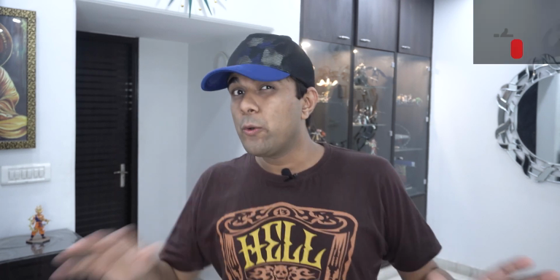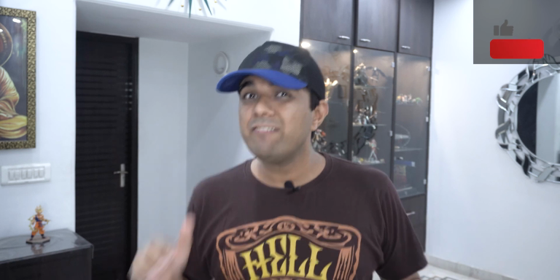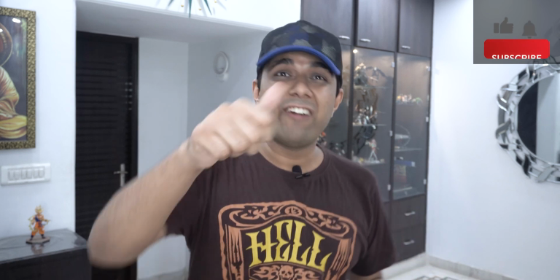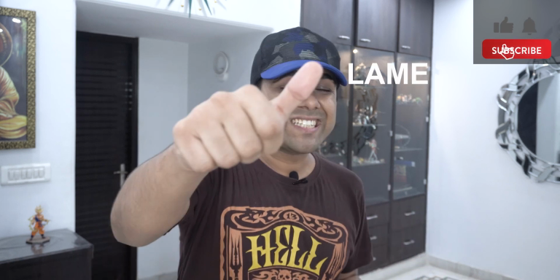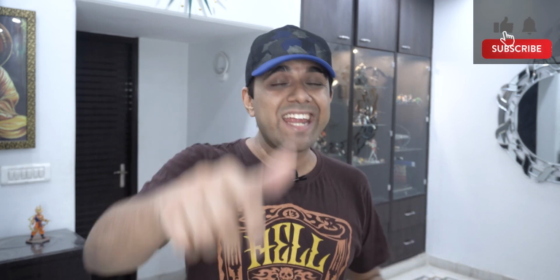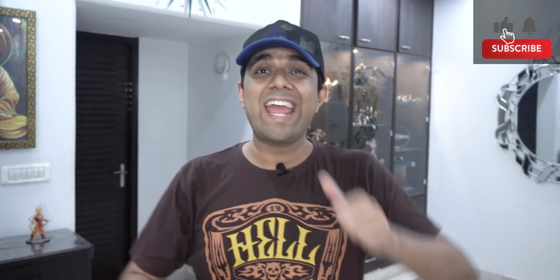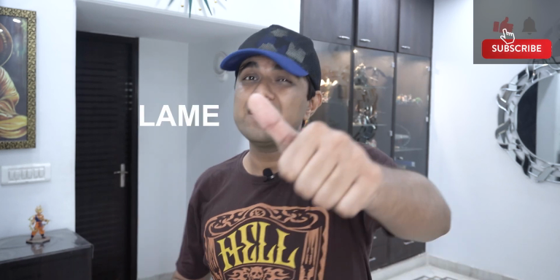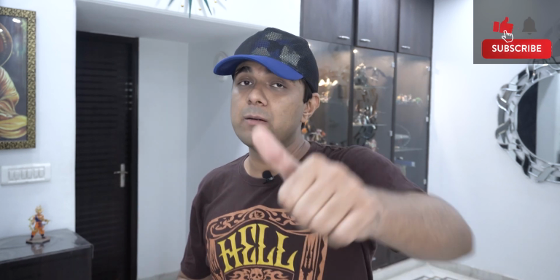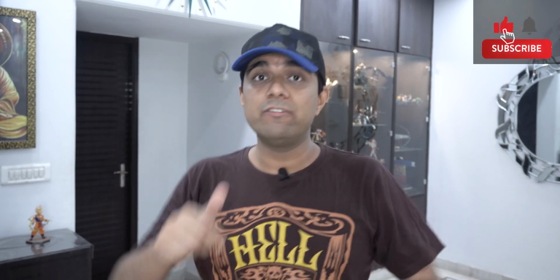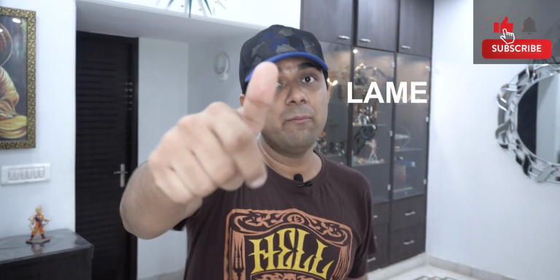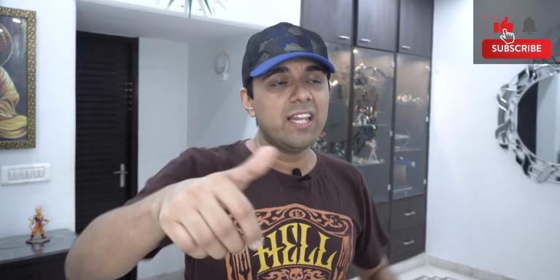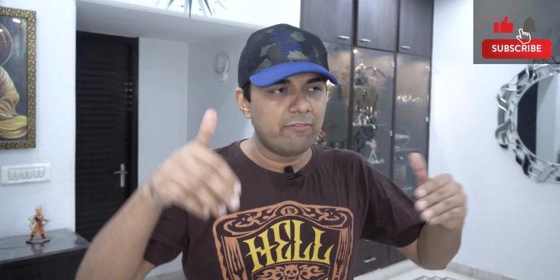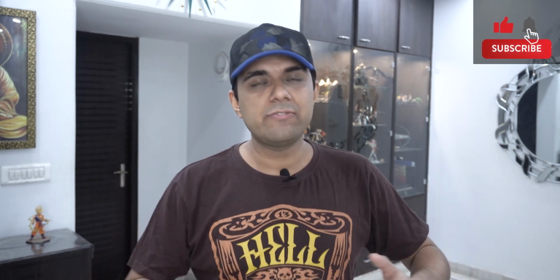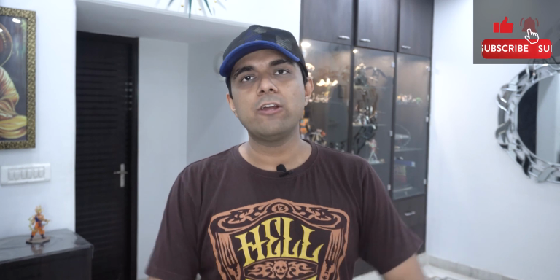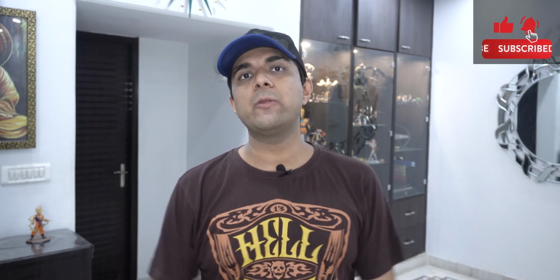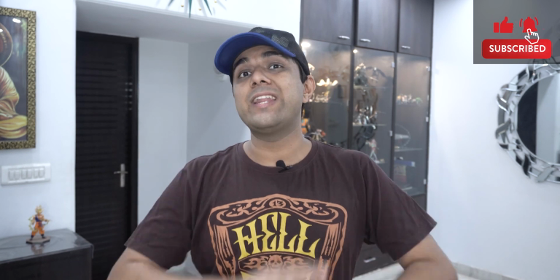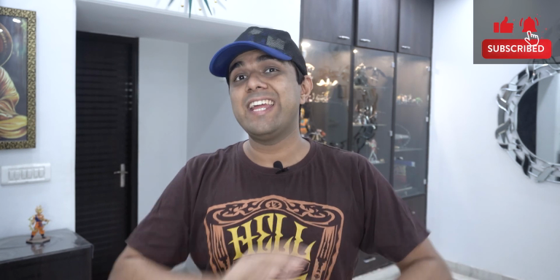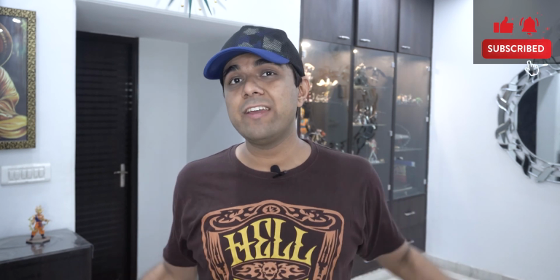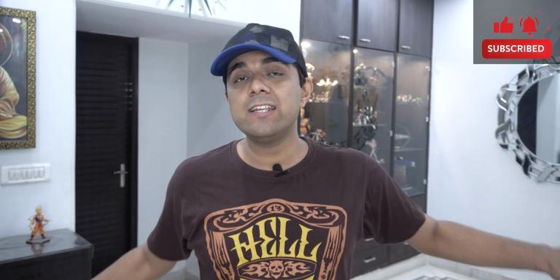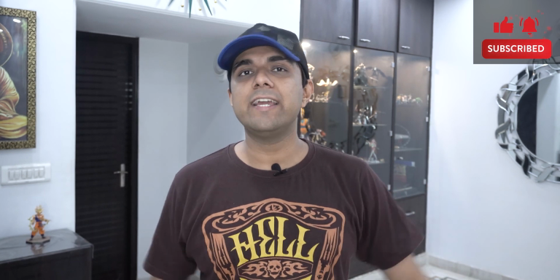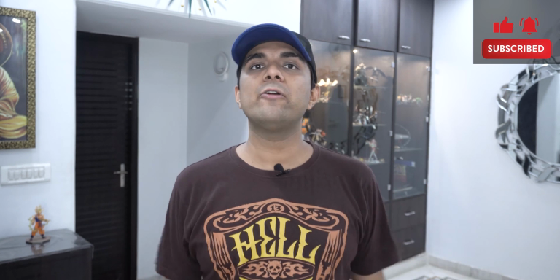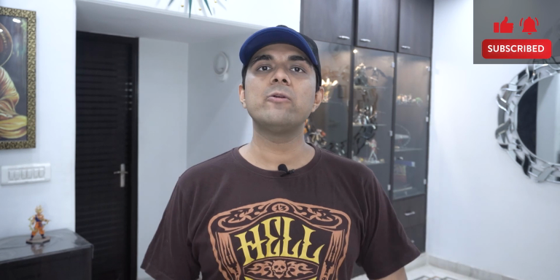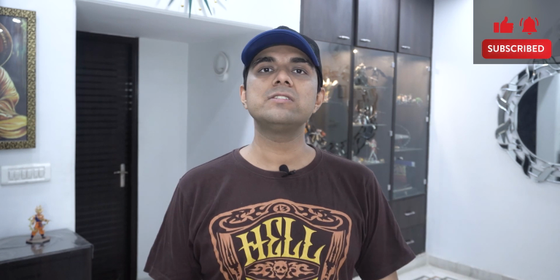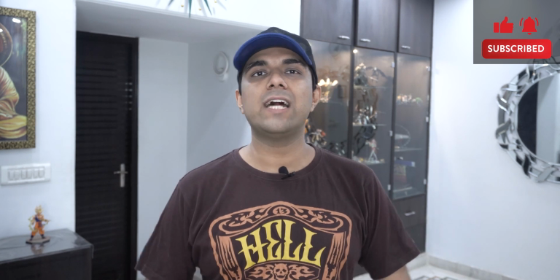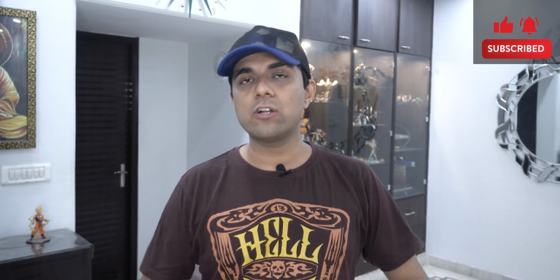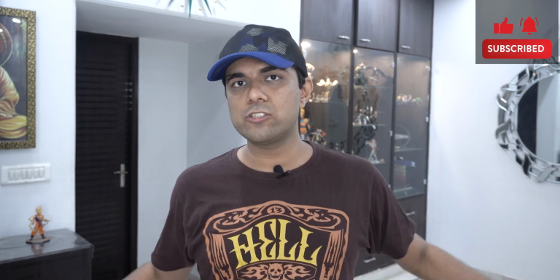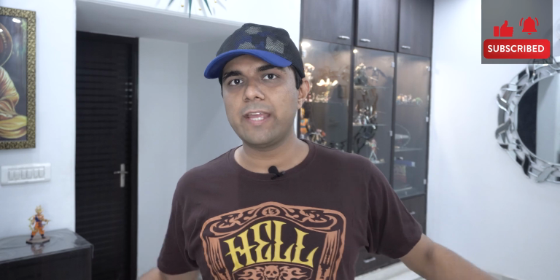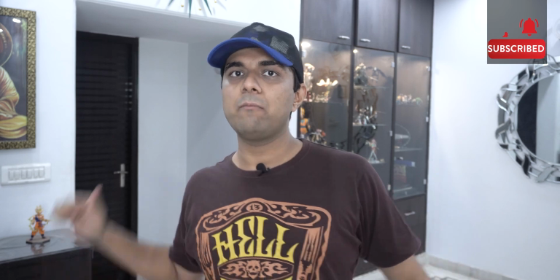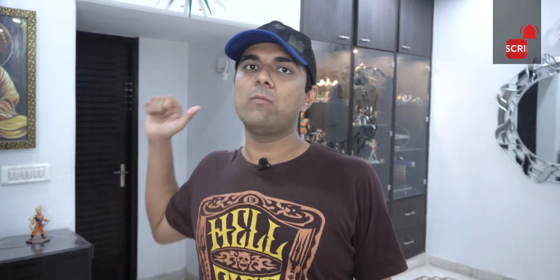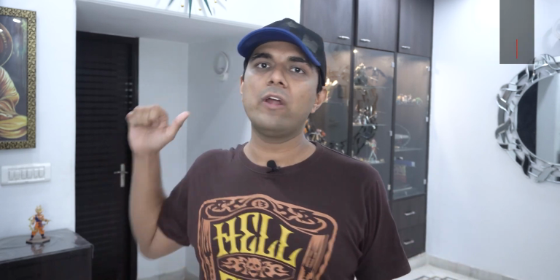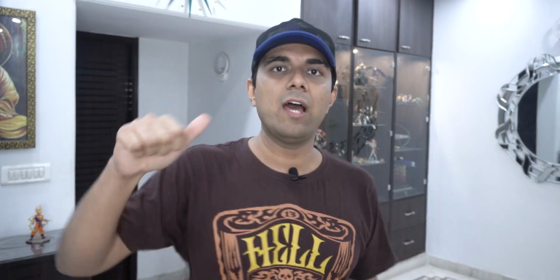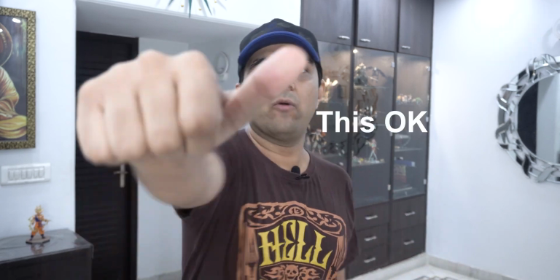Do leave a fast like and a sub with a bell if this video helped you in any way. Take care, humans. That's all for today. Mewboard out.